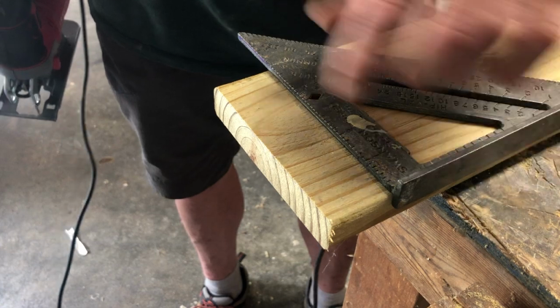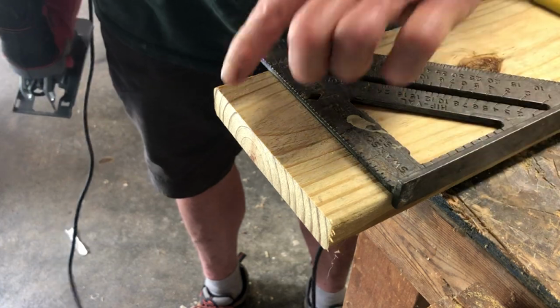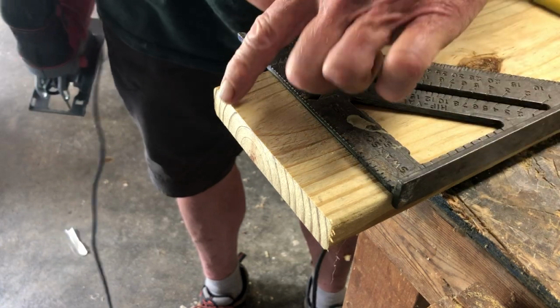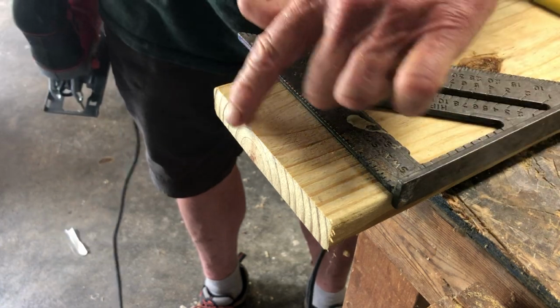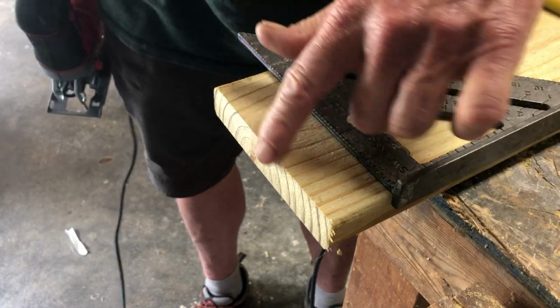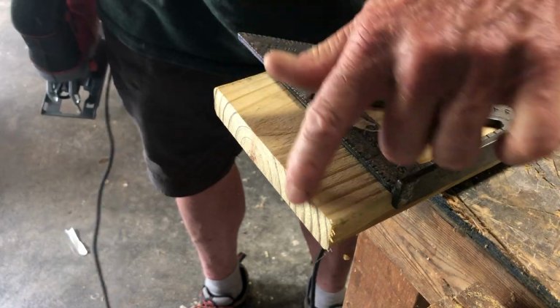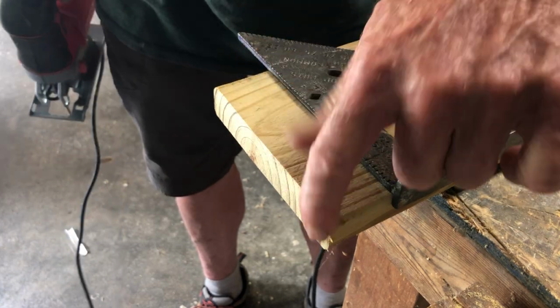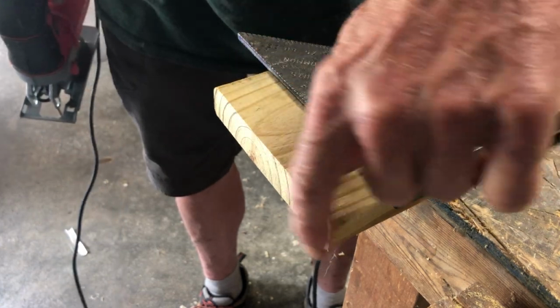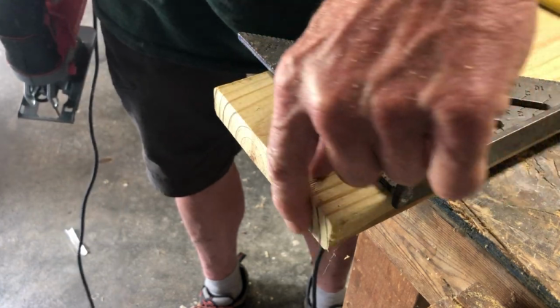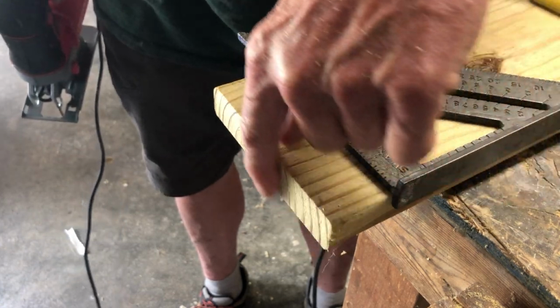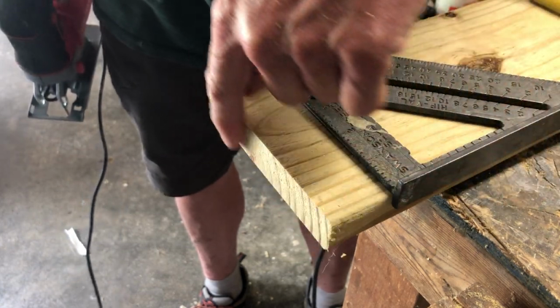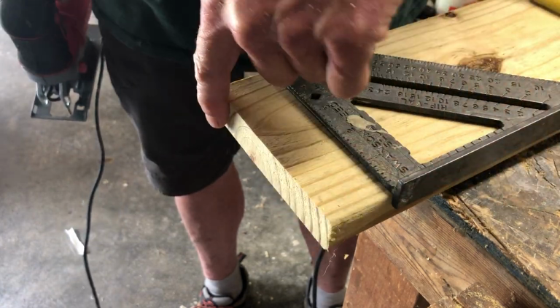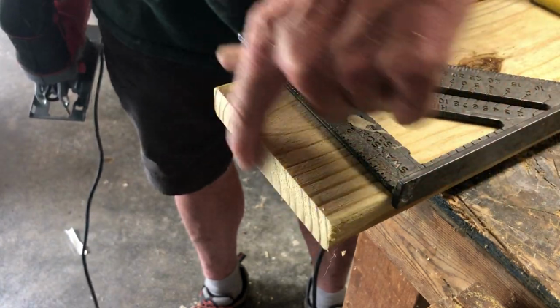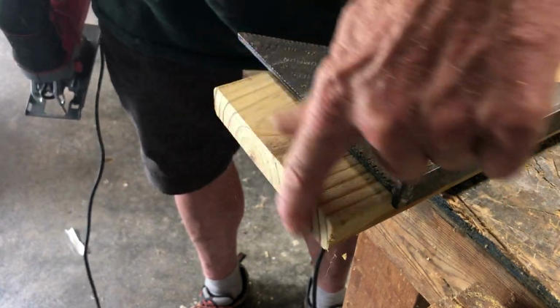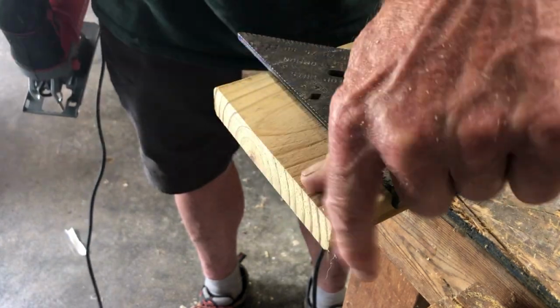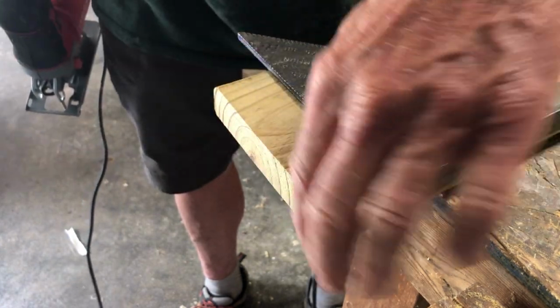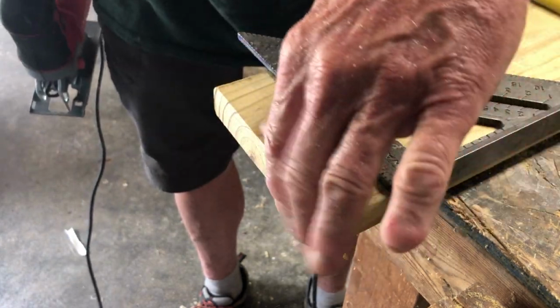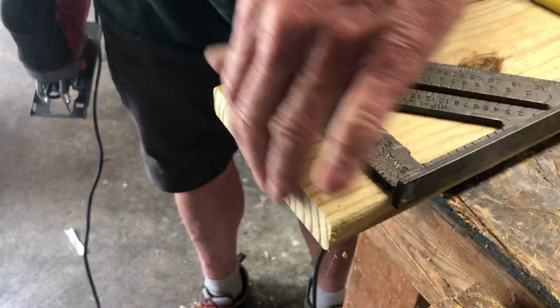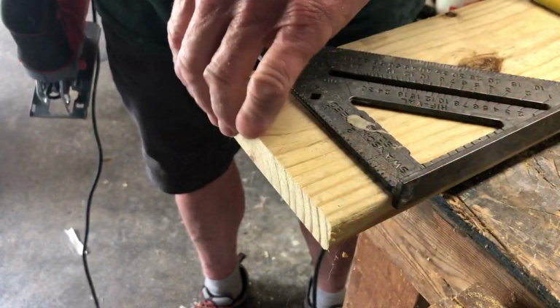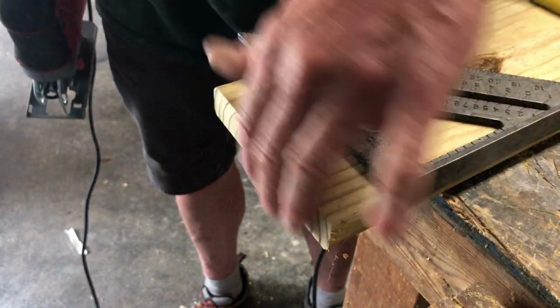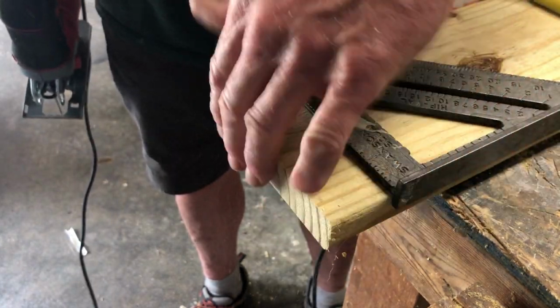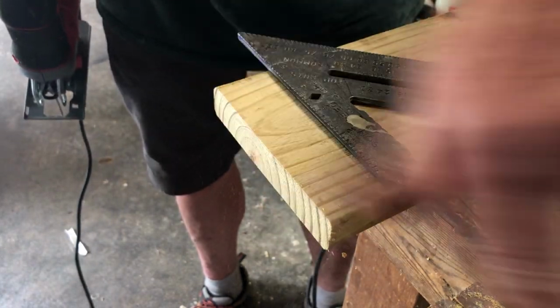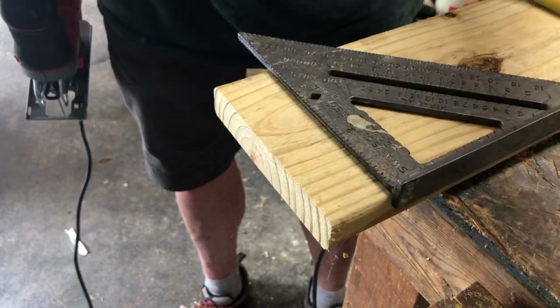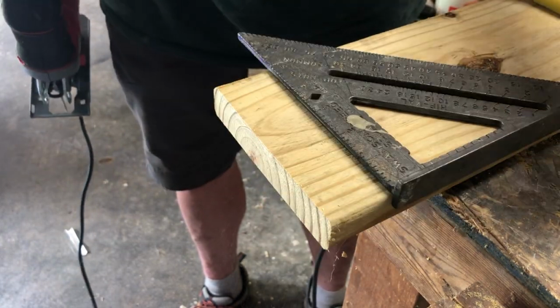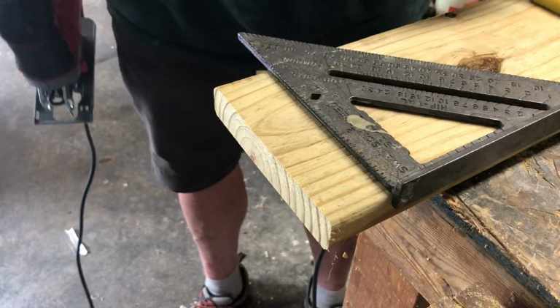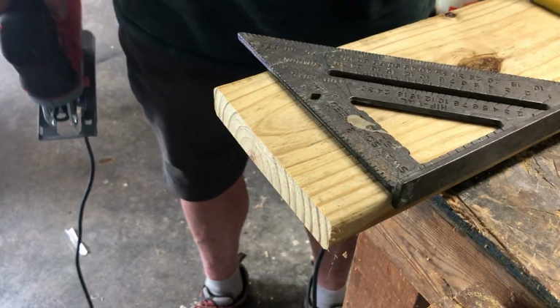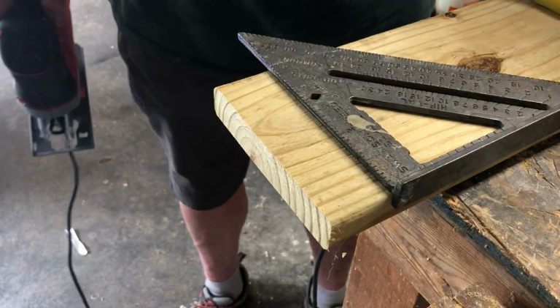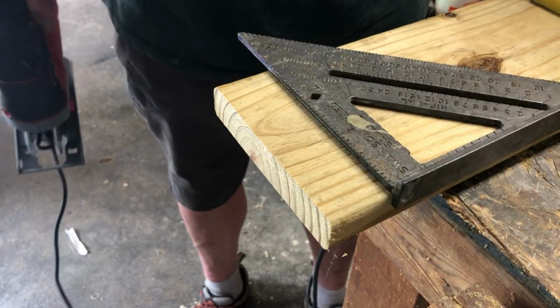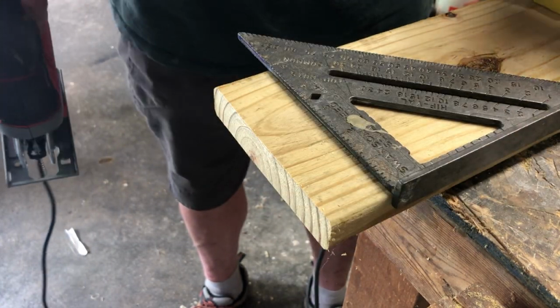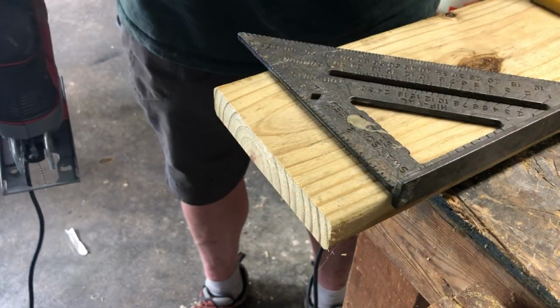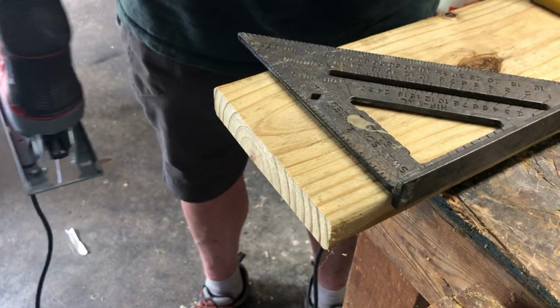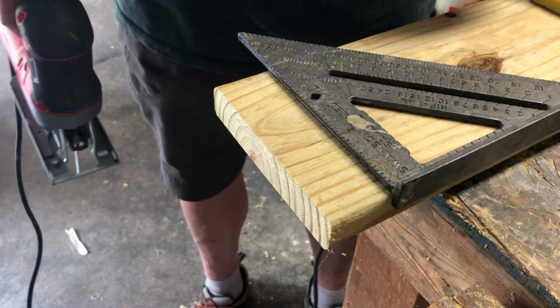And that is about as clean and straight and nice a cut as you're likely to need.